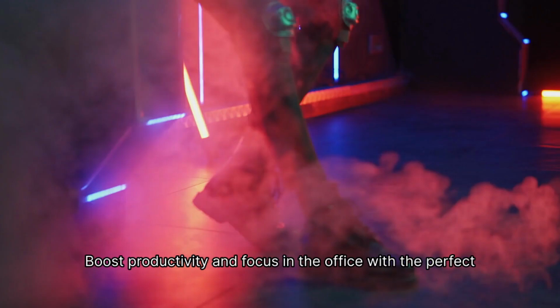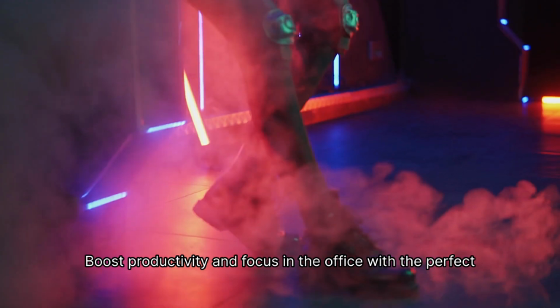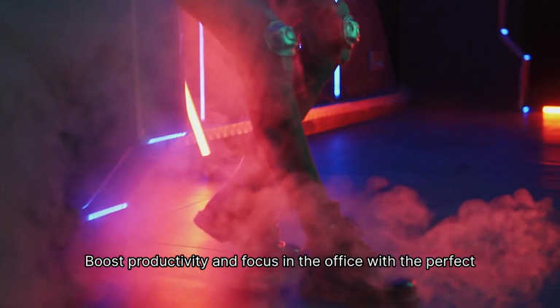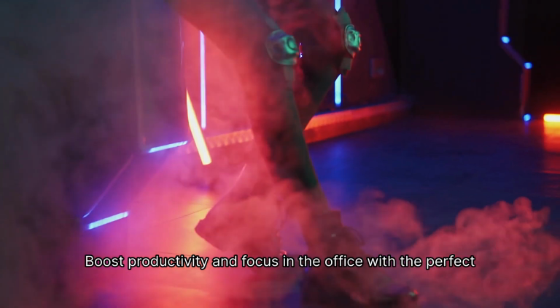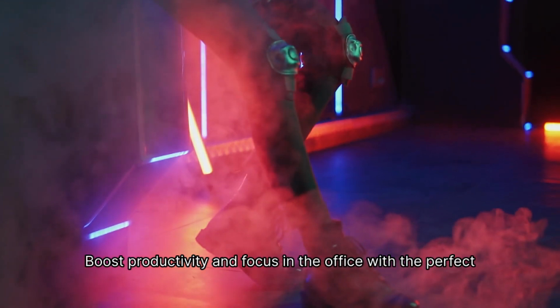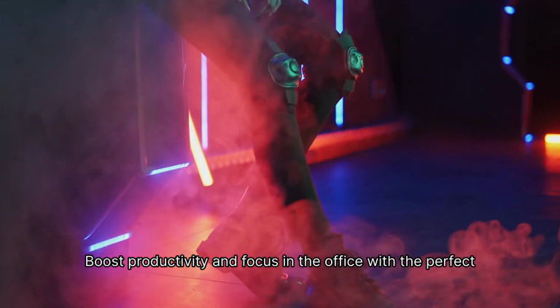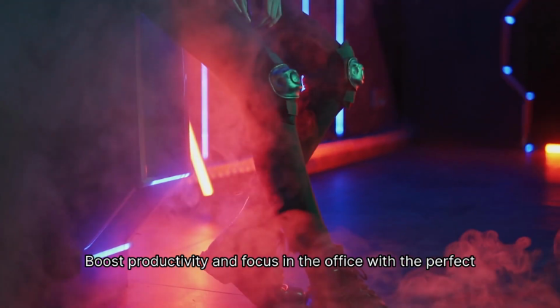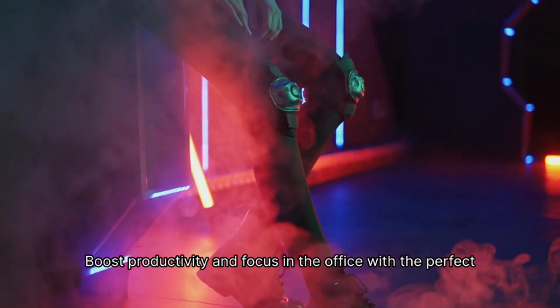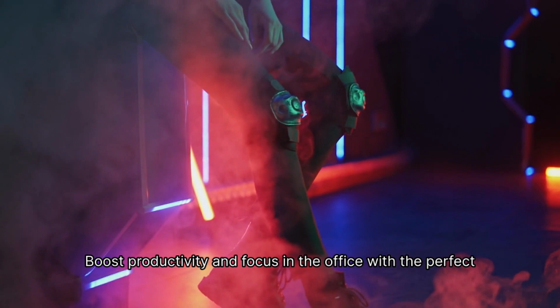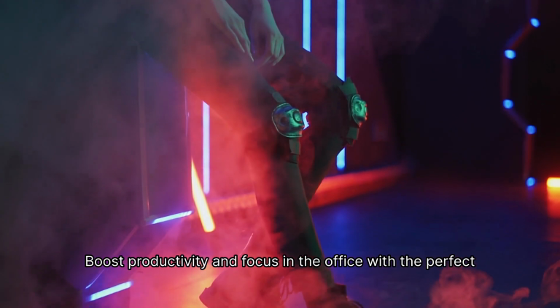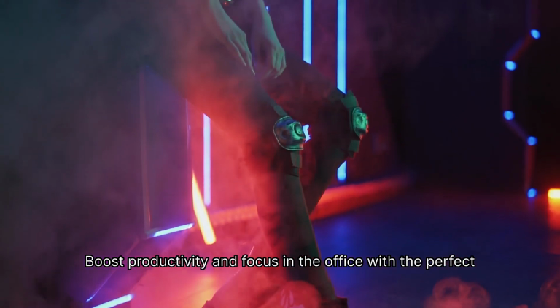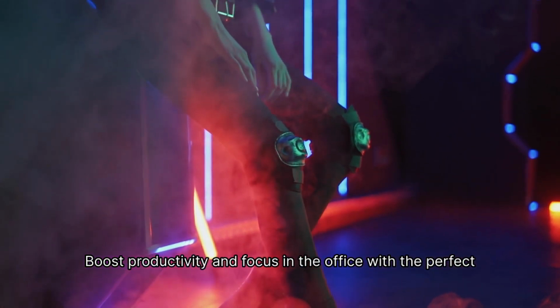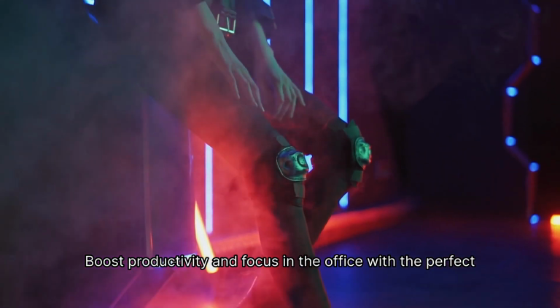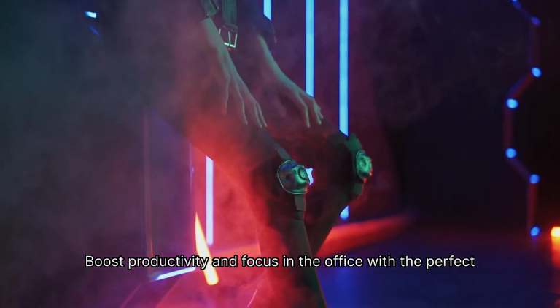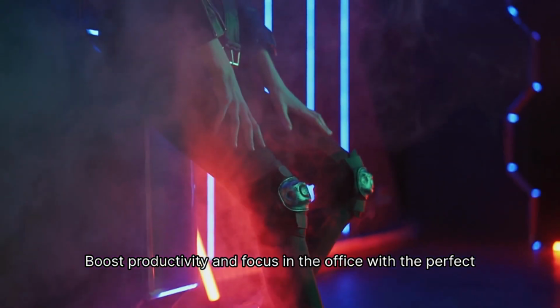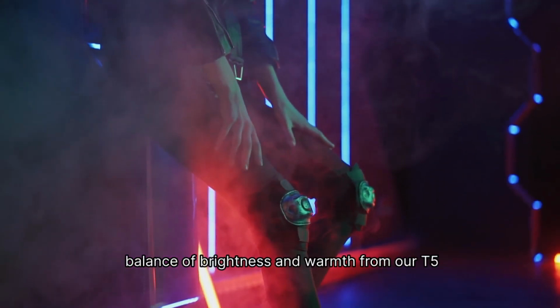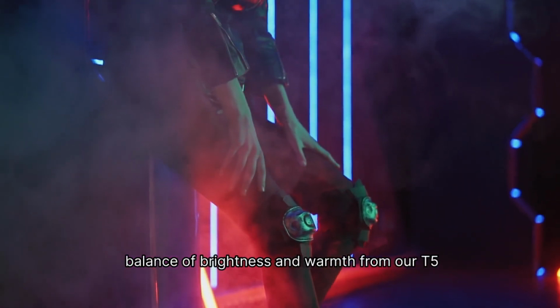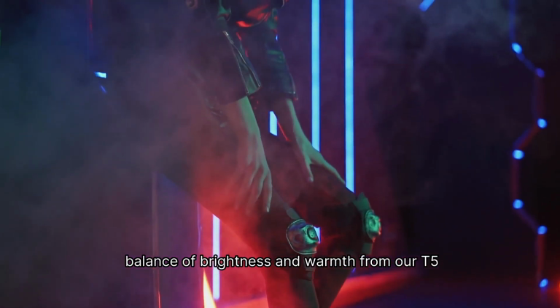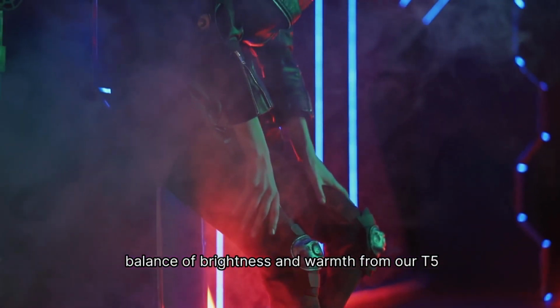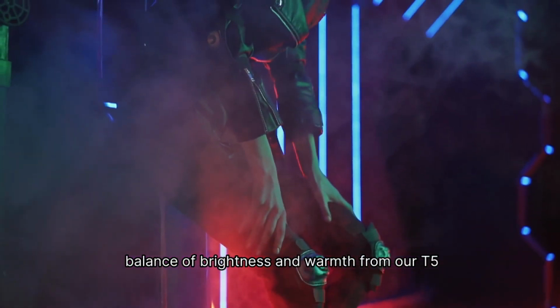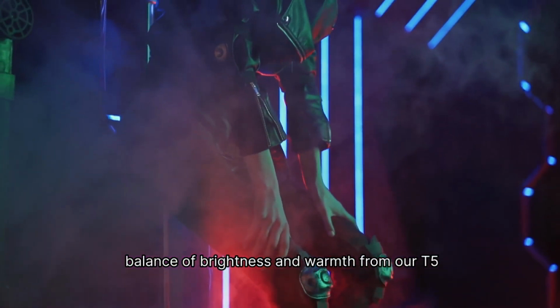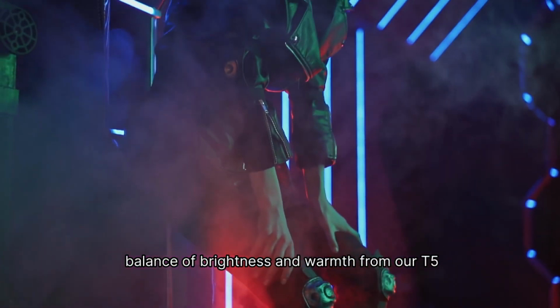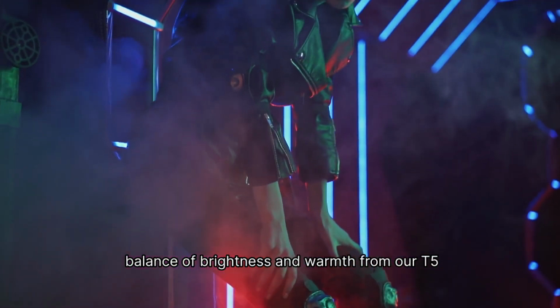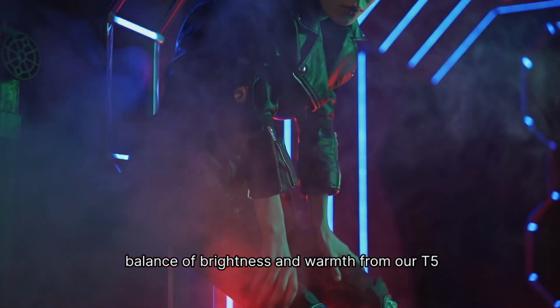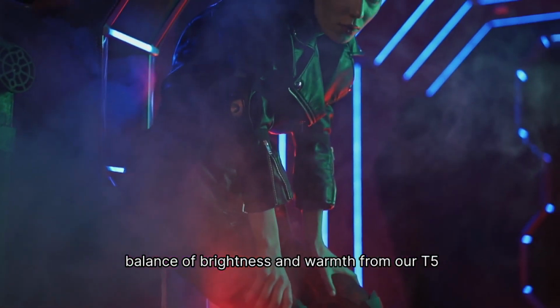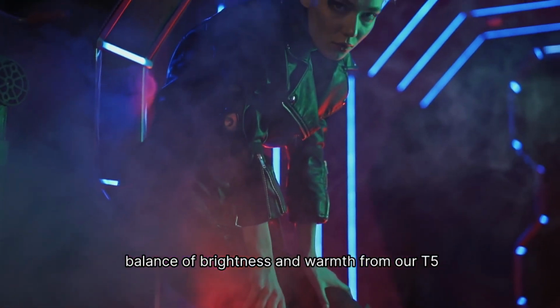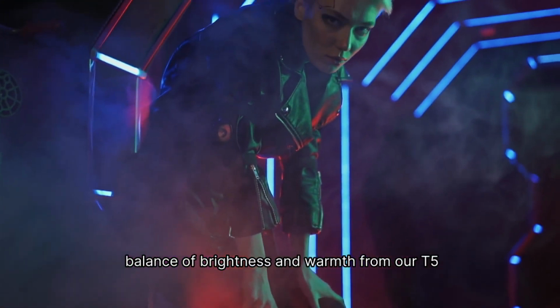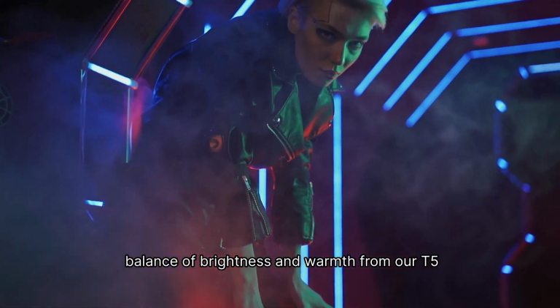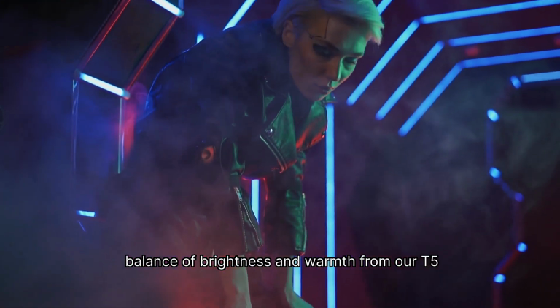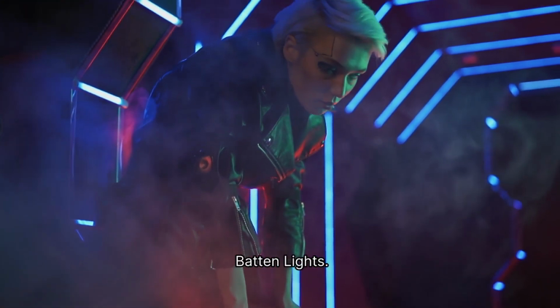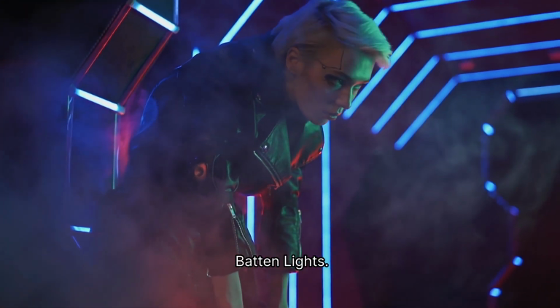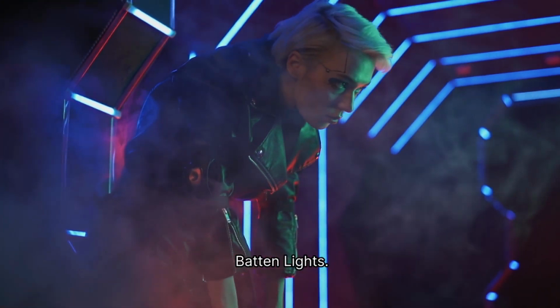Boost productivity and focus in the office with the perfect balance of brightness and warmth from our T5 Batten Lights.